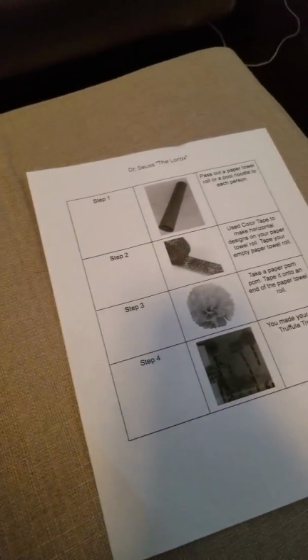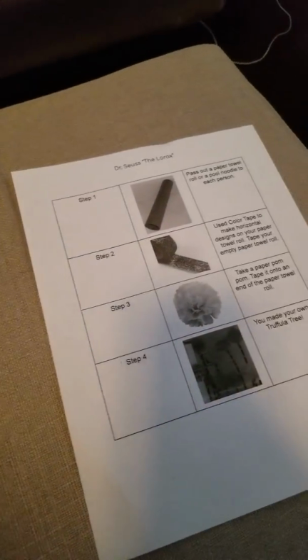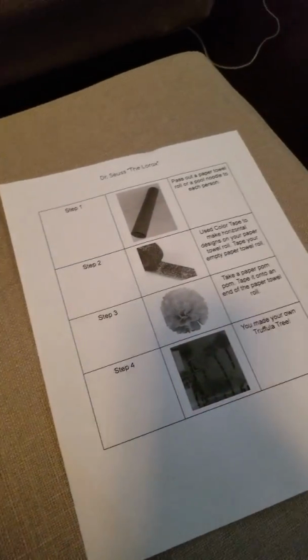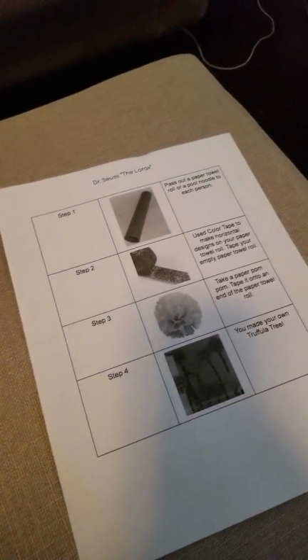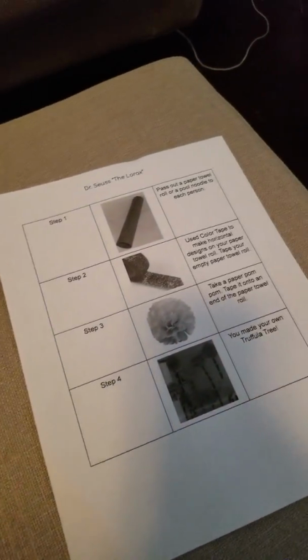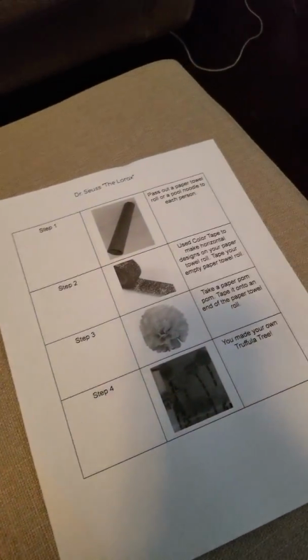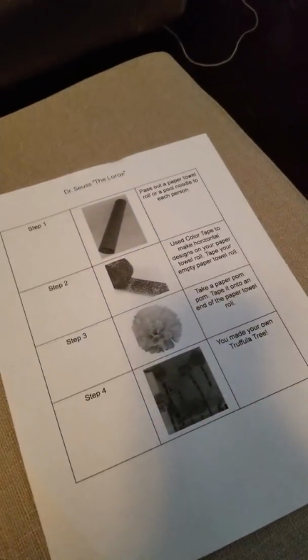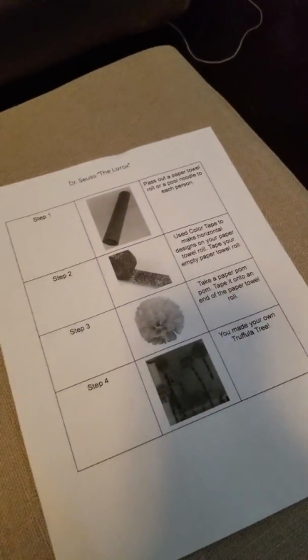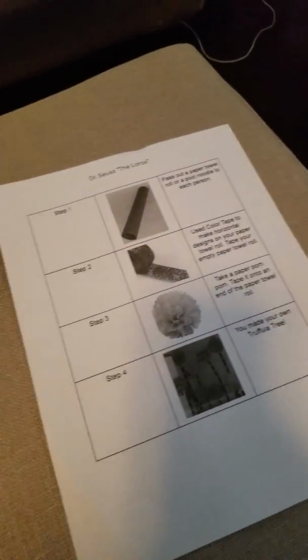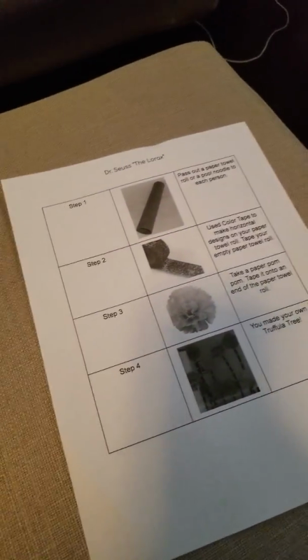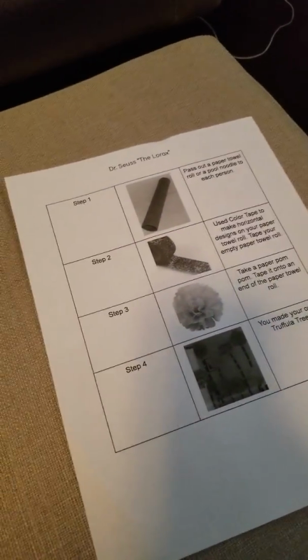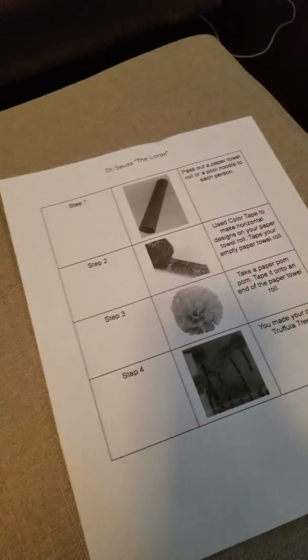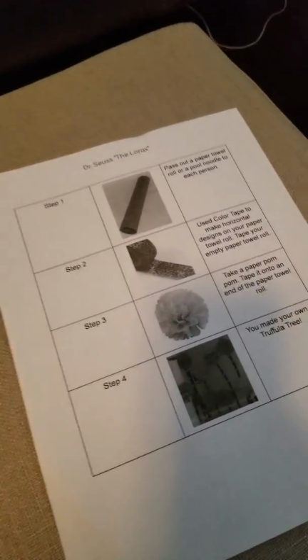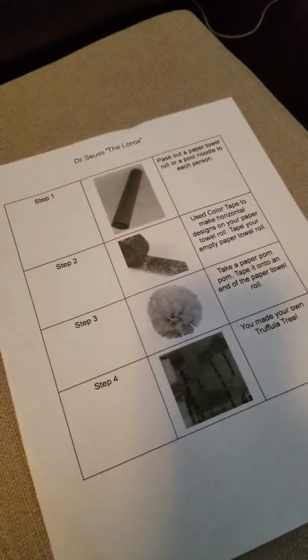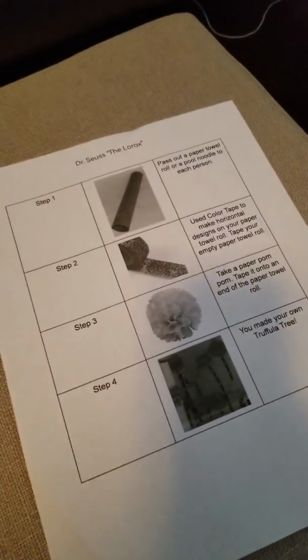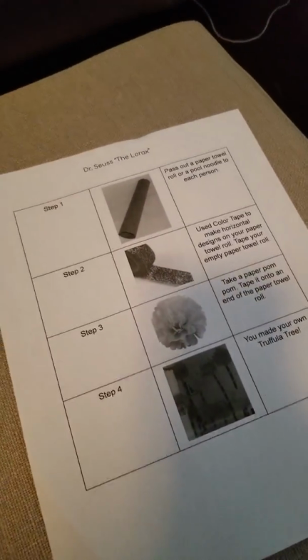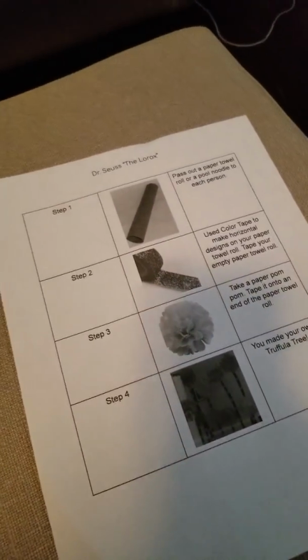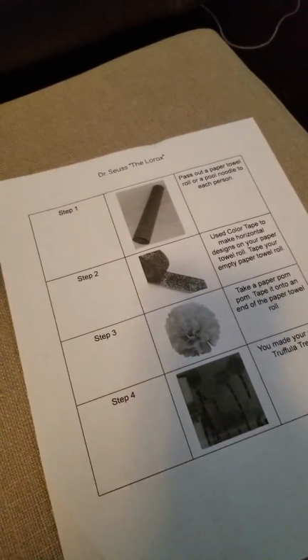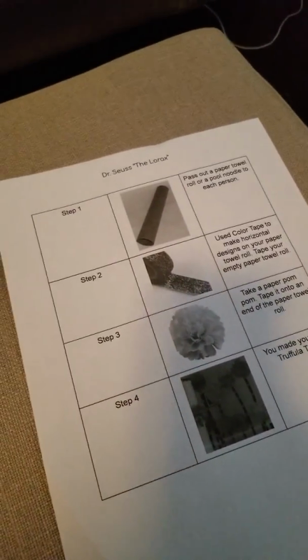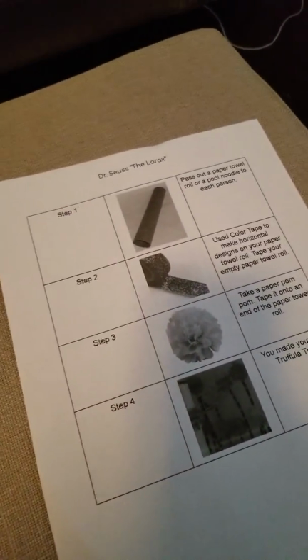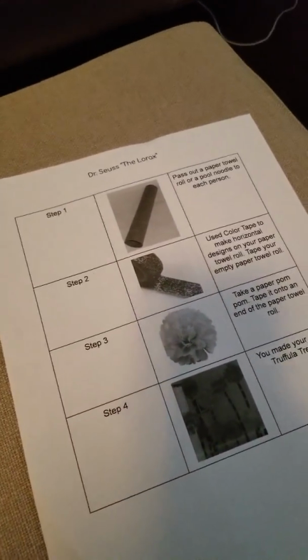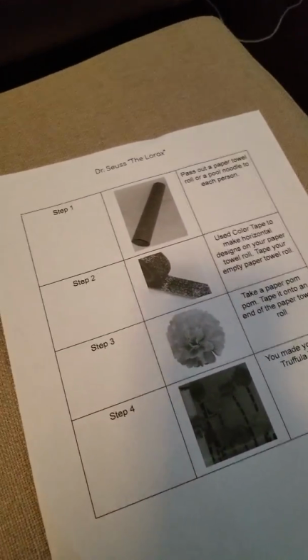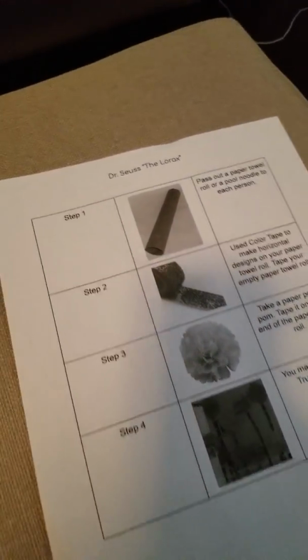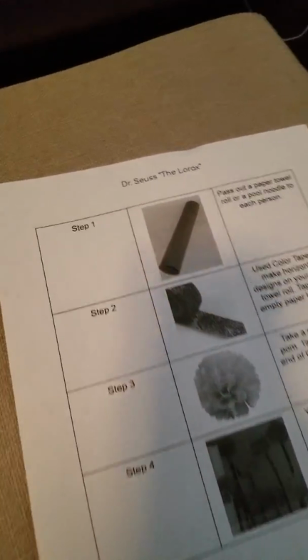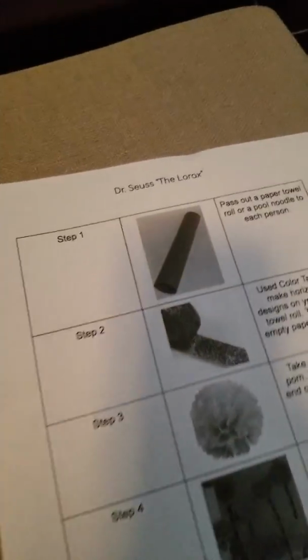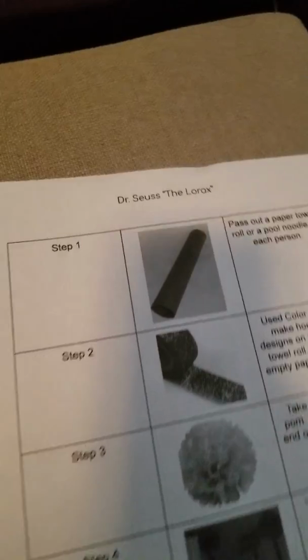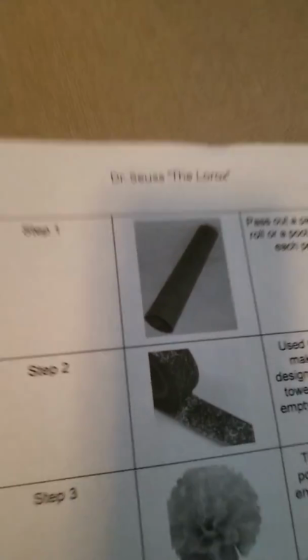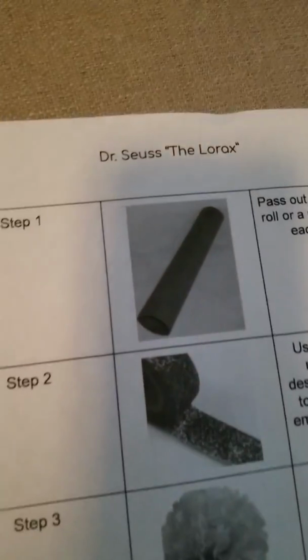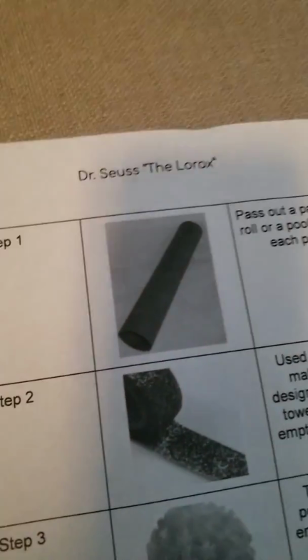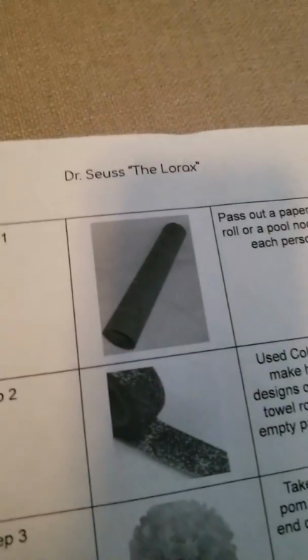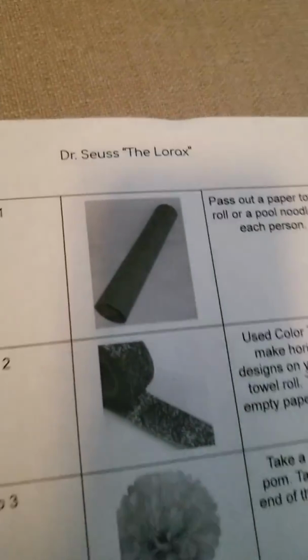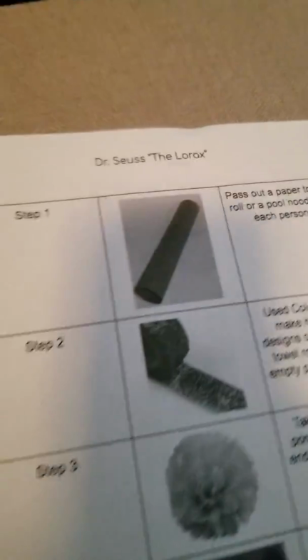Hi friends, it's Ms. Ellen. Today we're making Truffula Trees from Dr. Seuss's The Lorax.